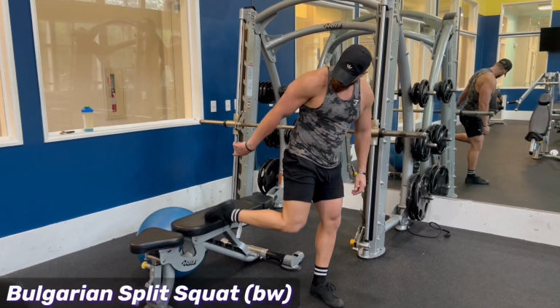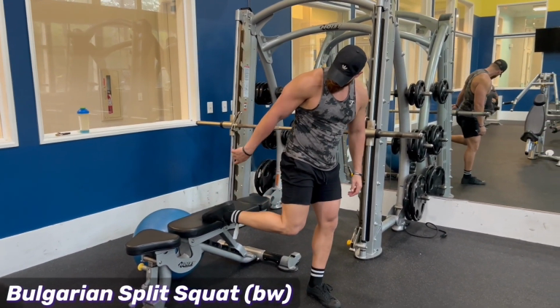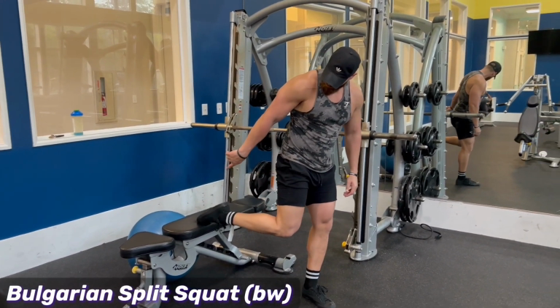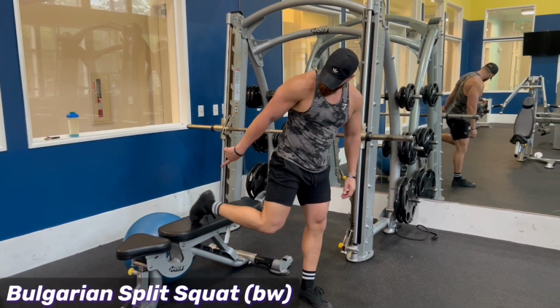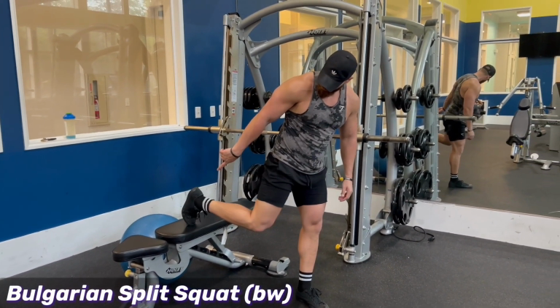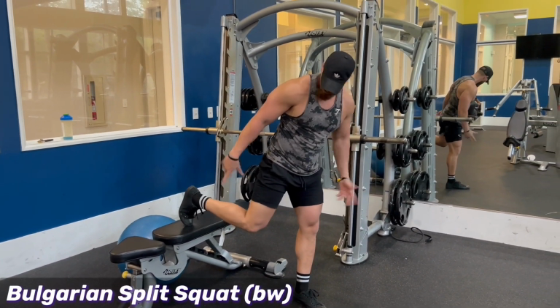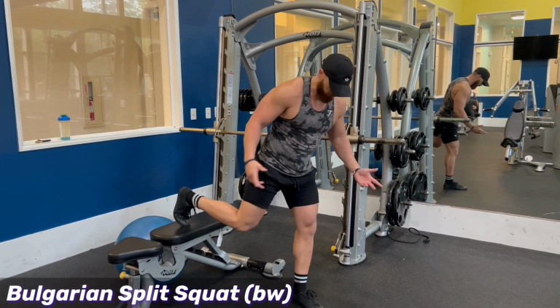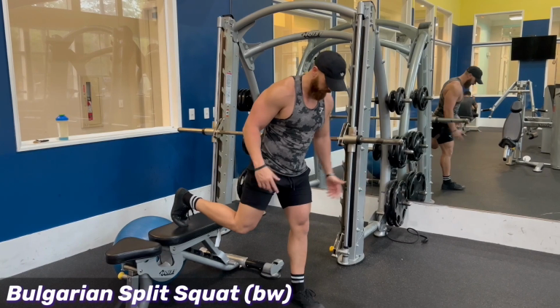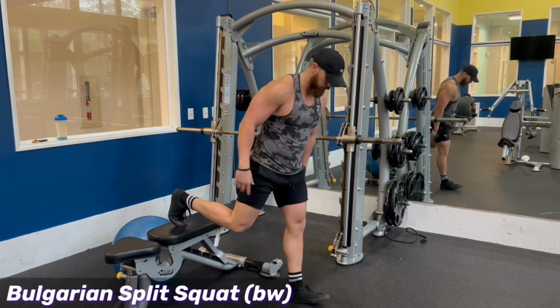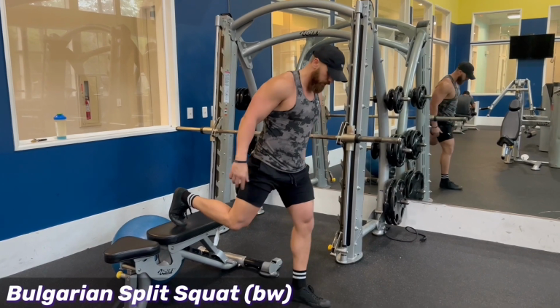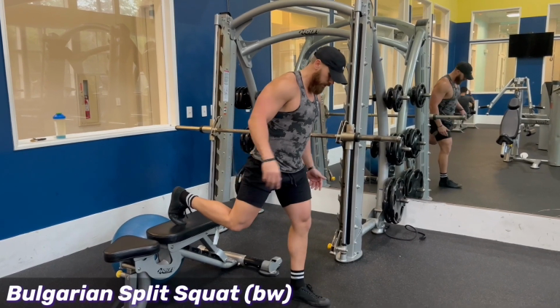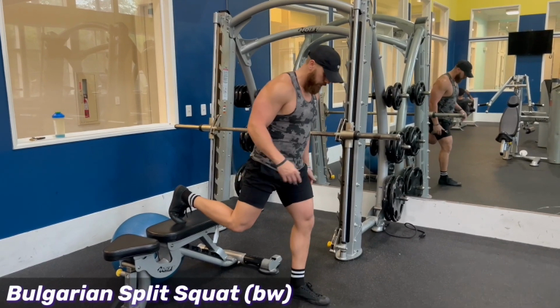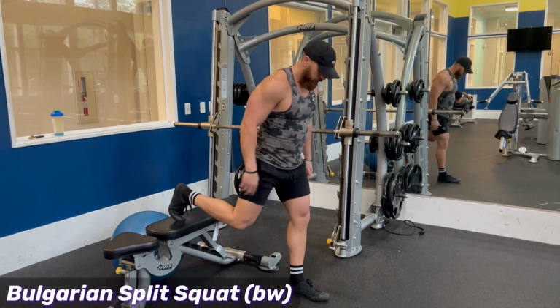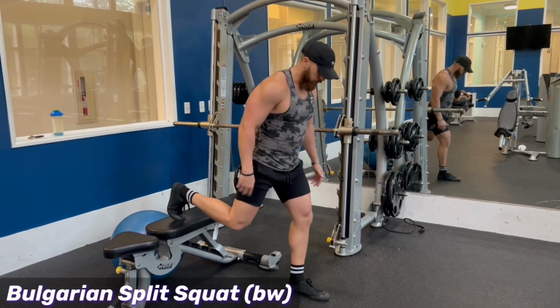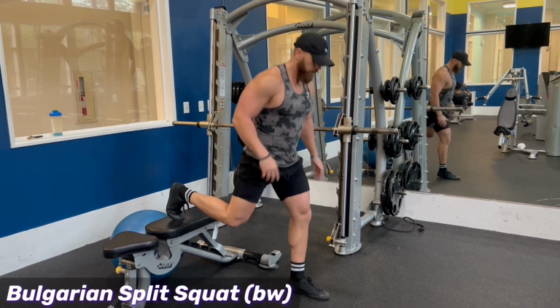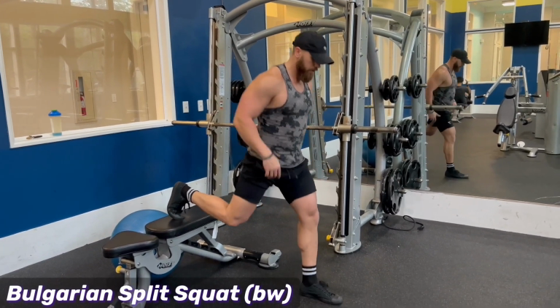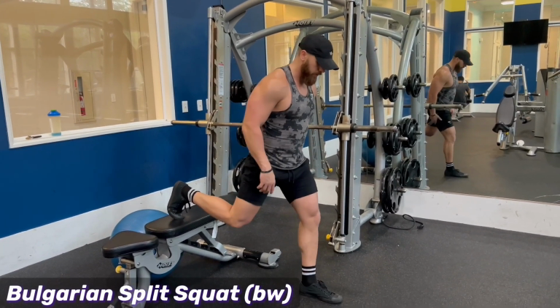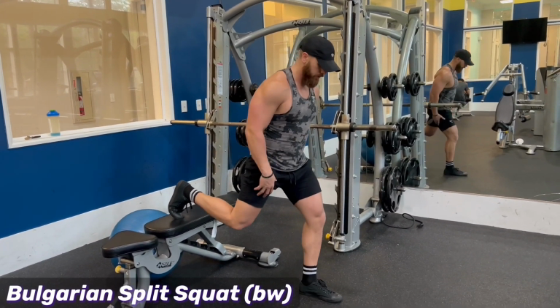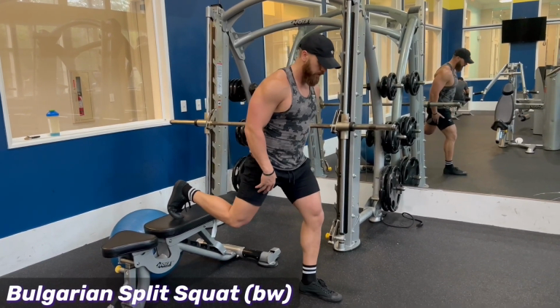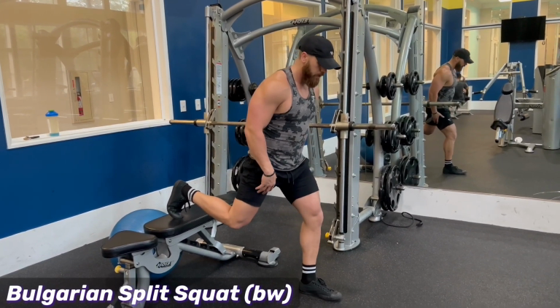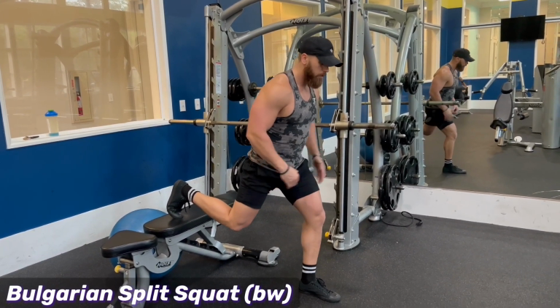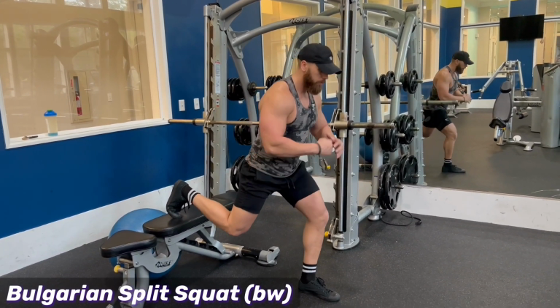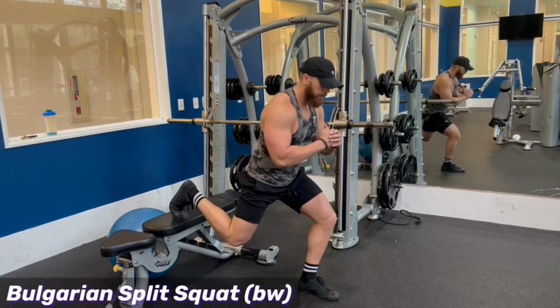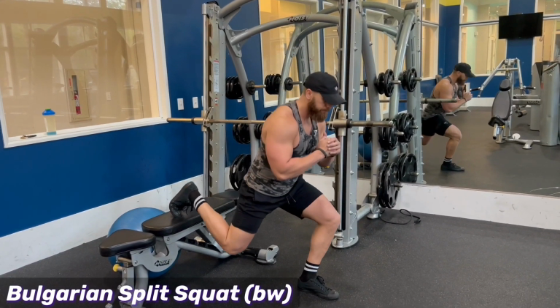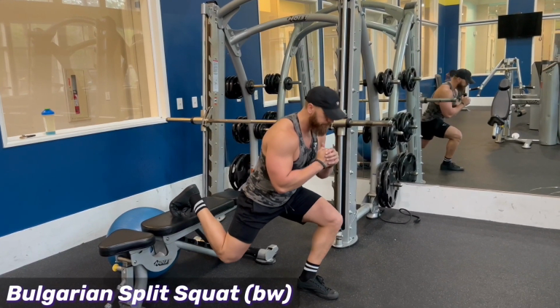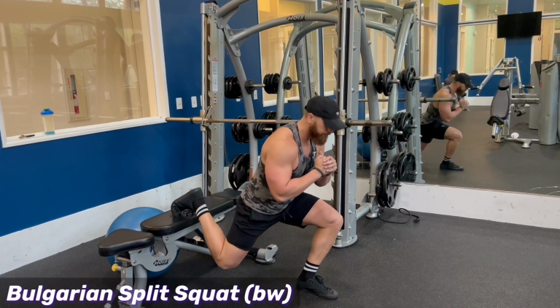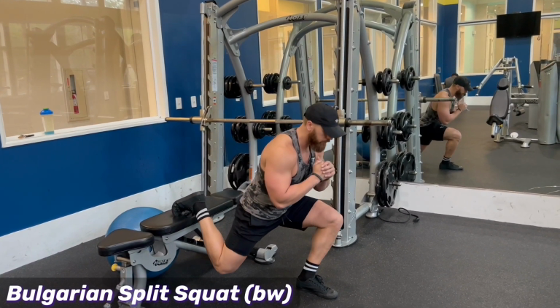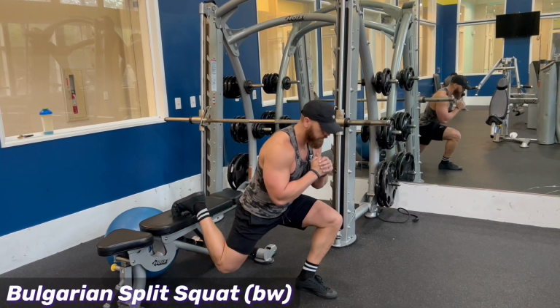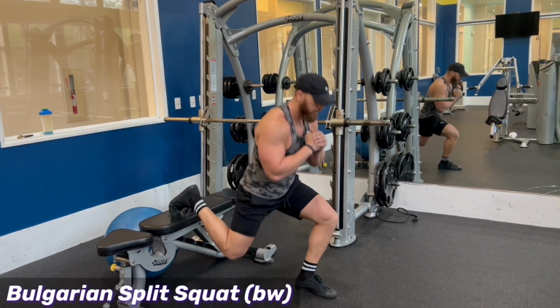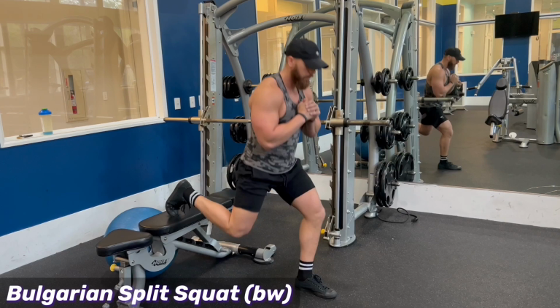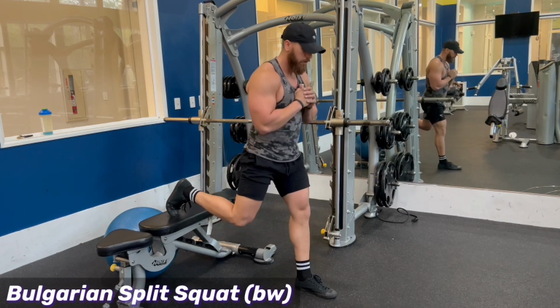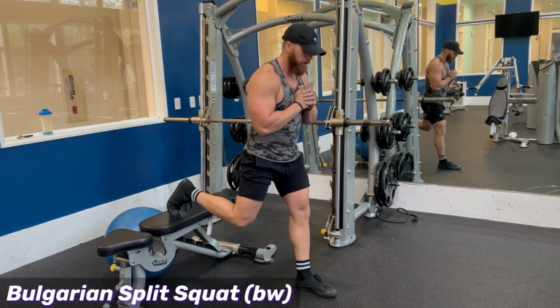You're going to find a bench, you're going to let your back leg pop up onto it like that. You can either go toe down, or you can lock your toe in like that.